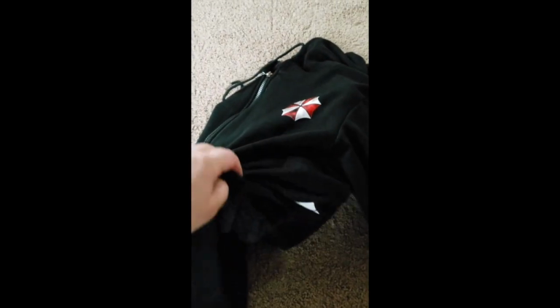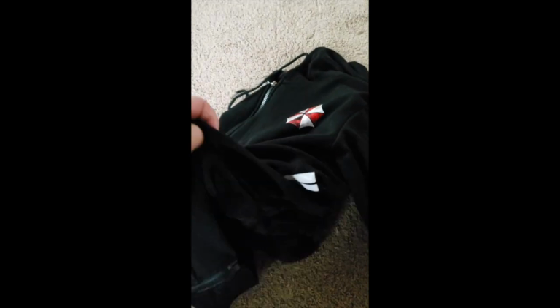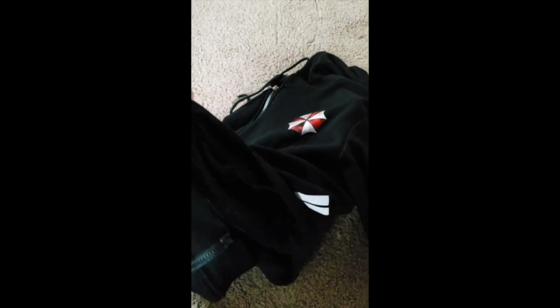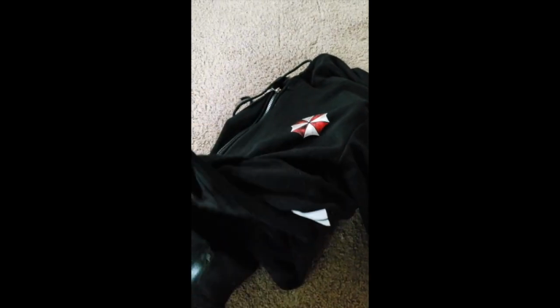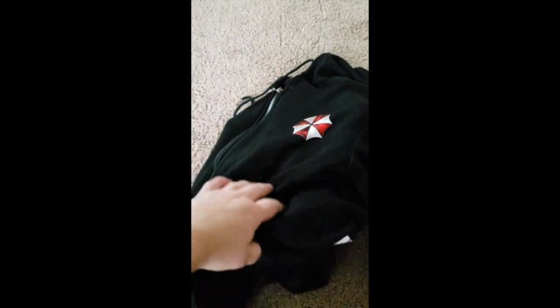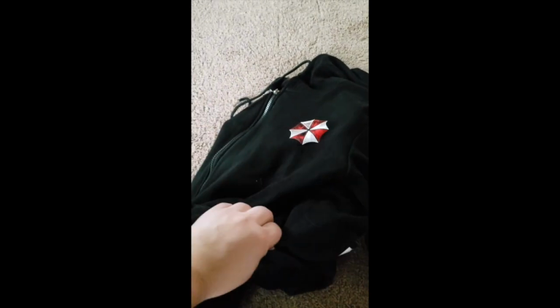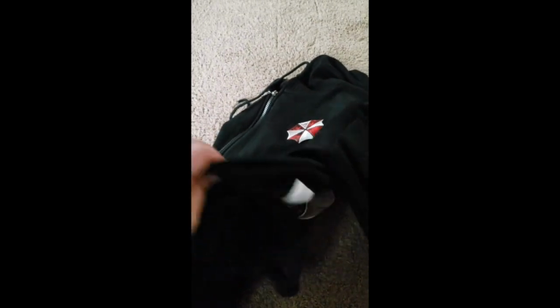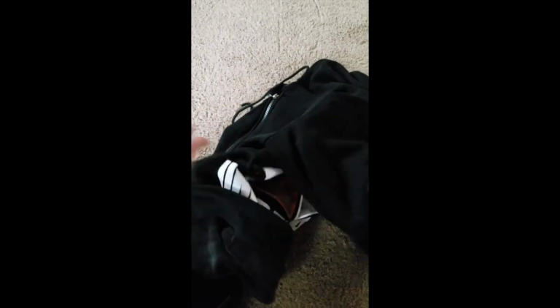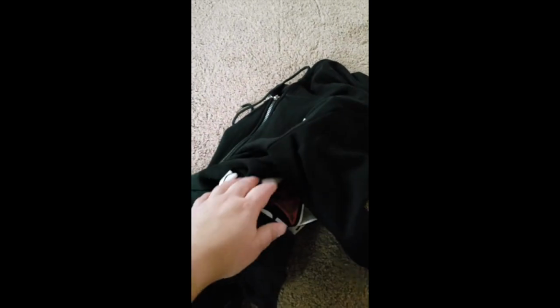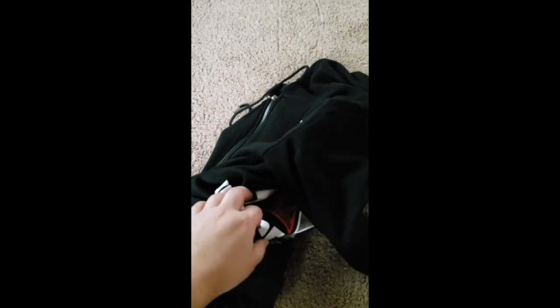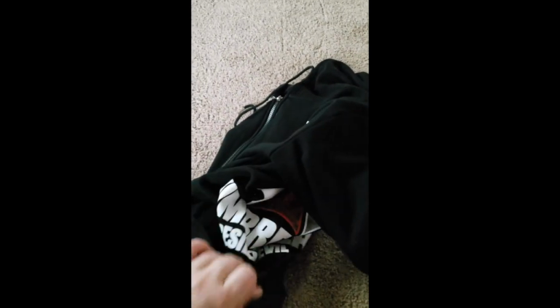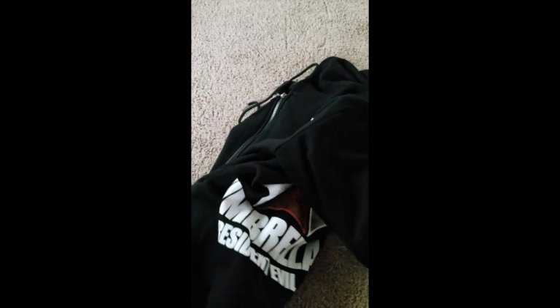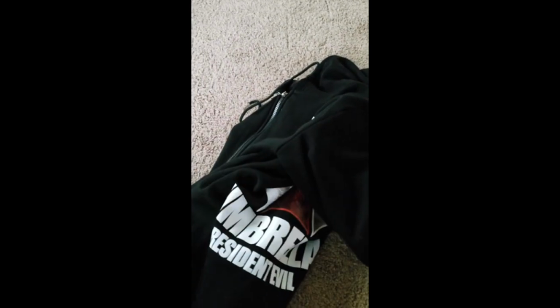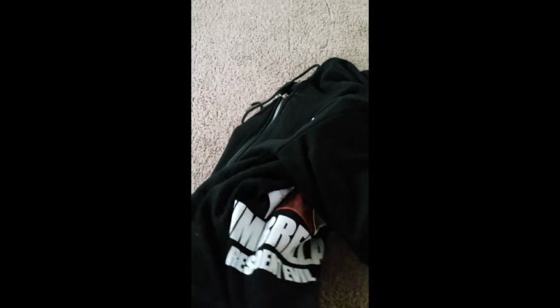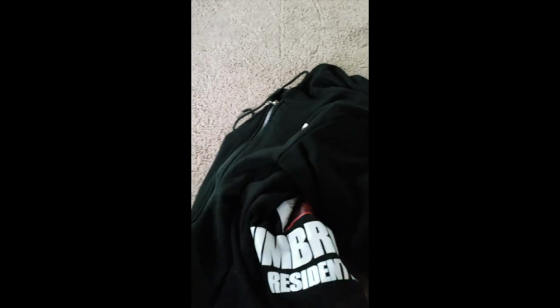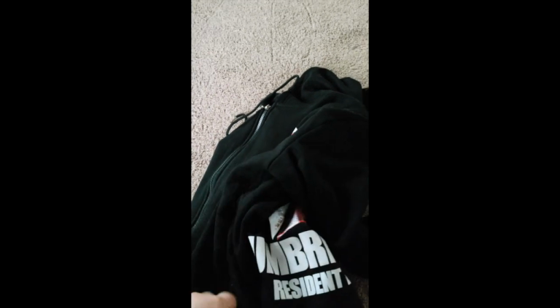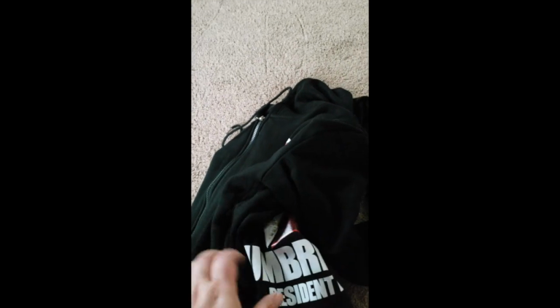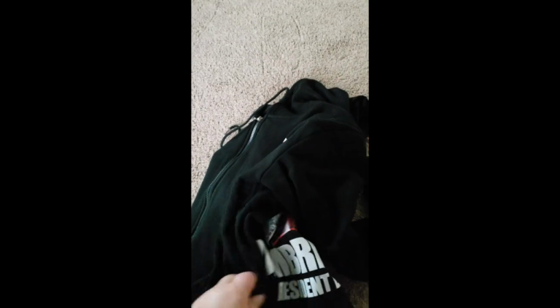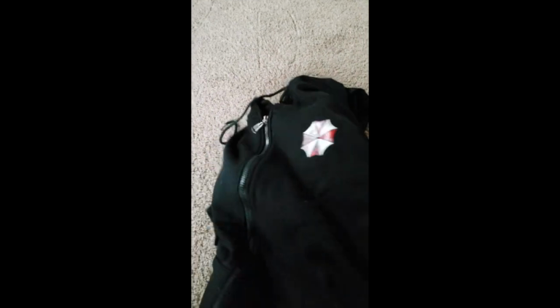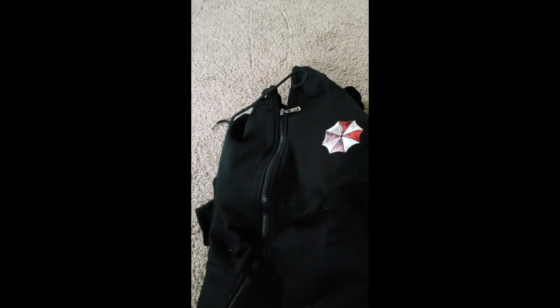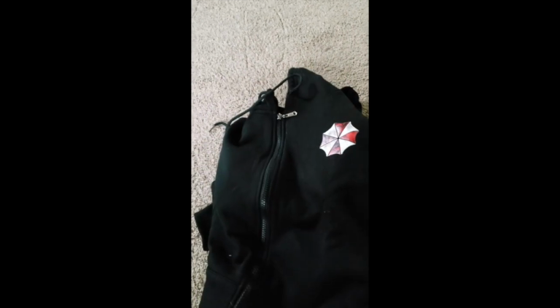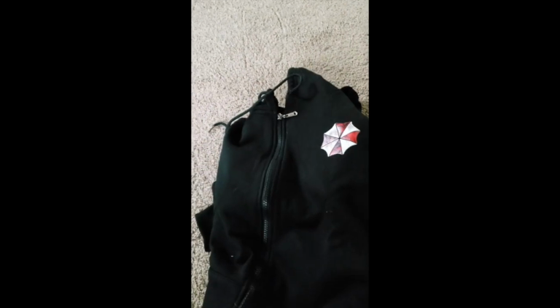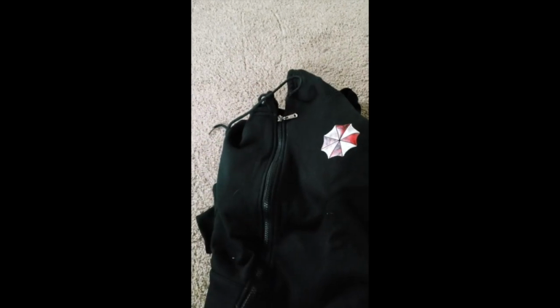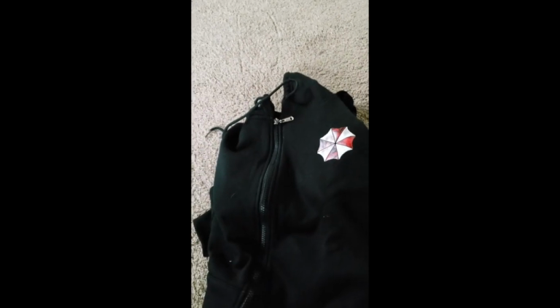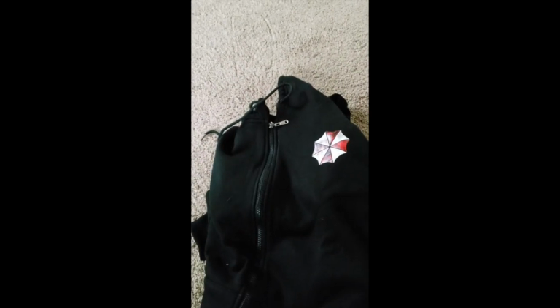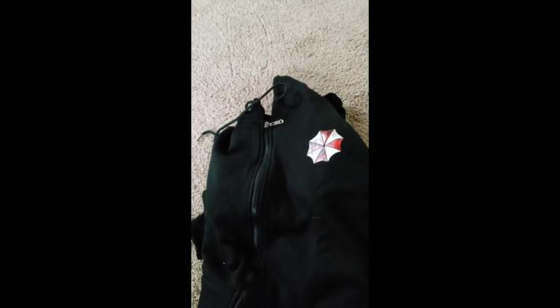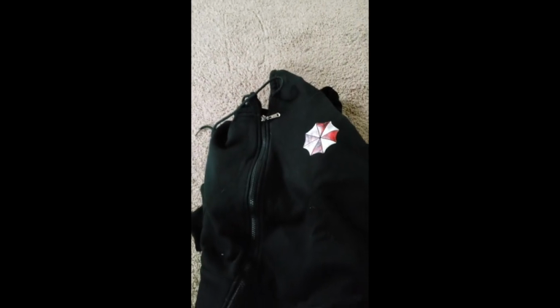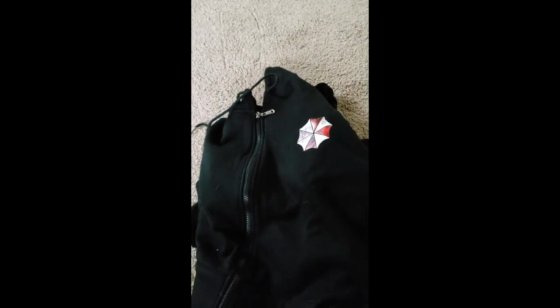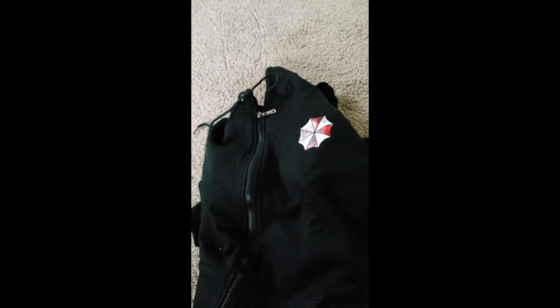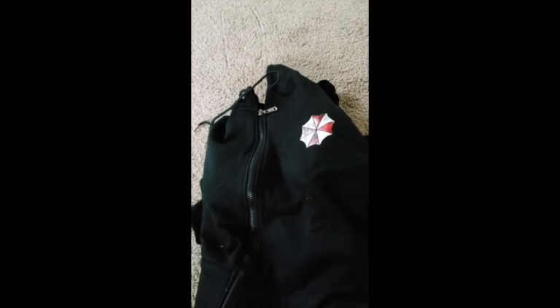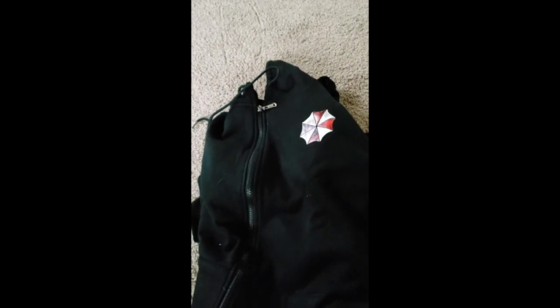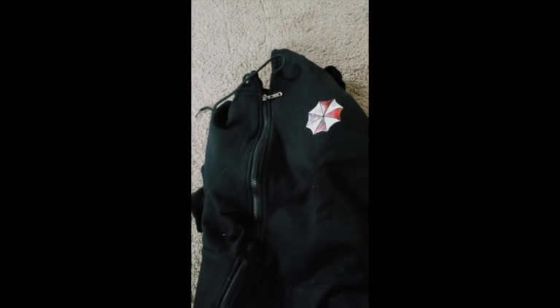Oh yeah, I'm testing this out today. It's raining. Let me try it on guys and then I'll tell you how it fits.